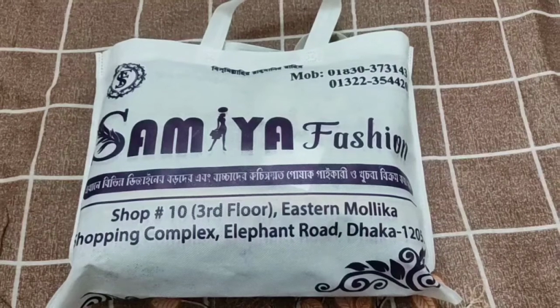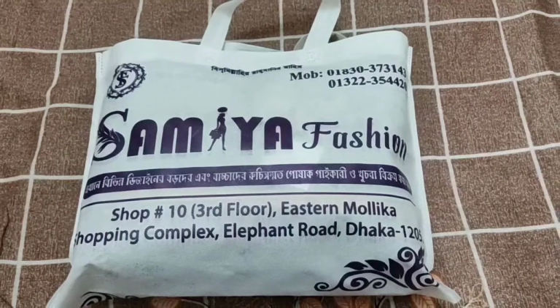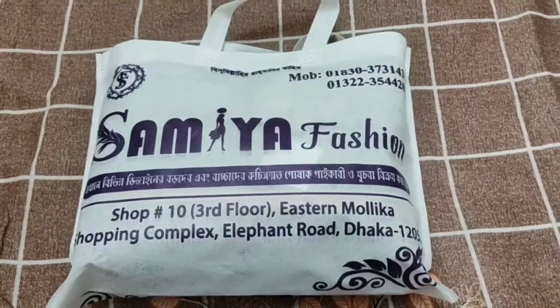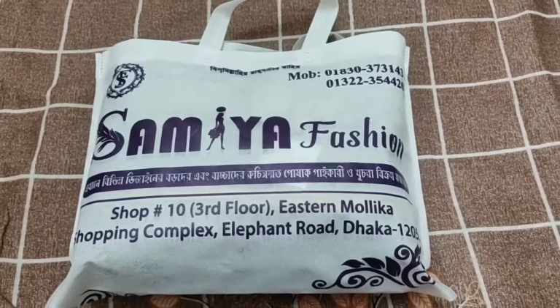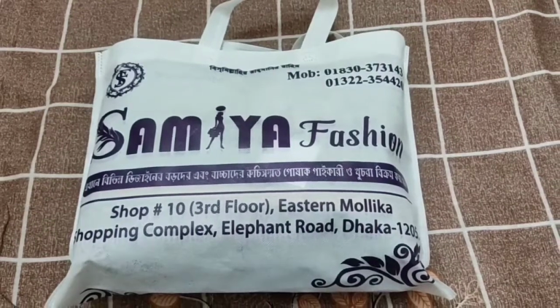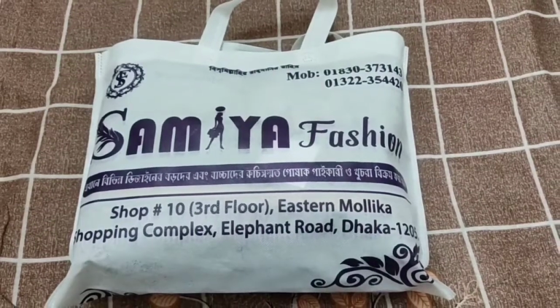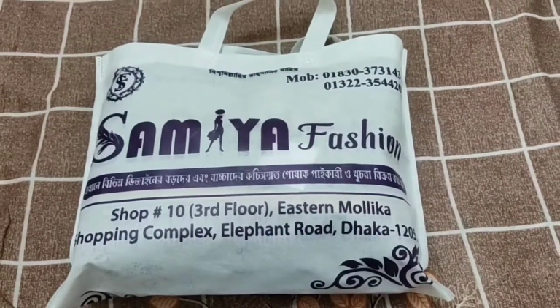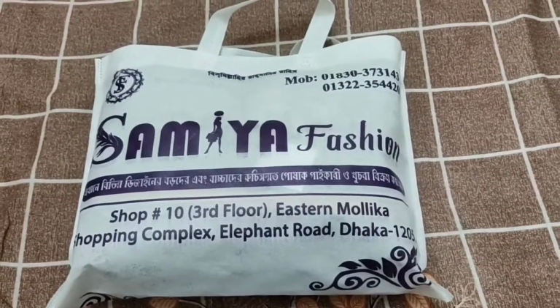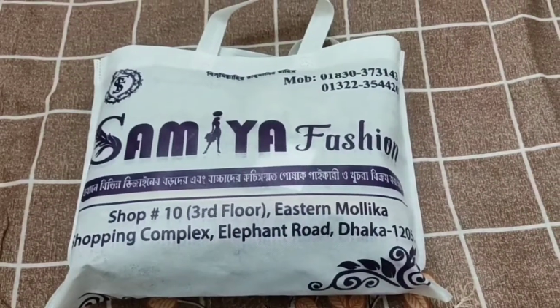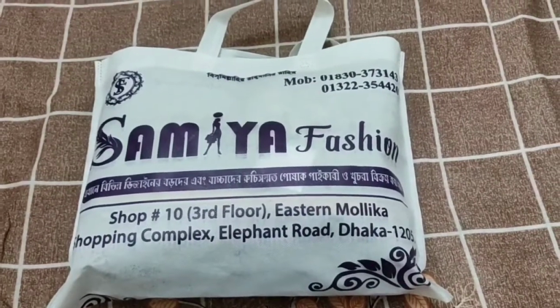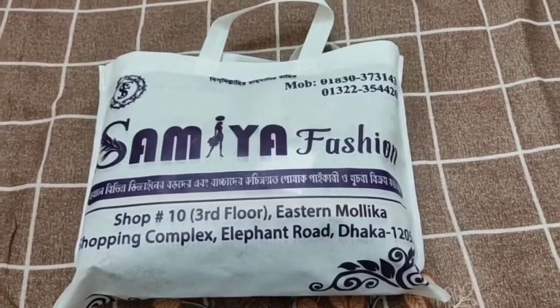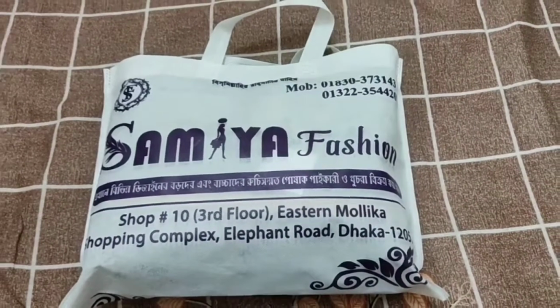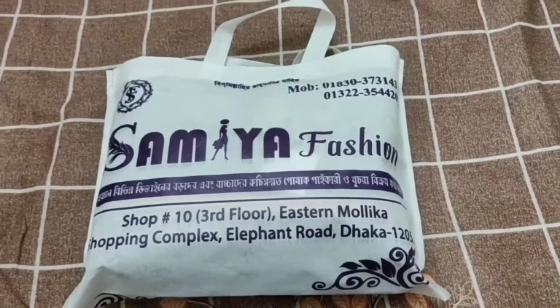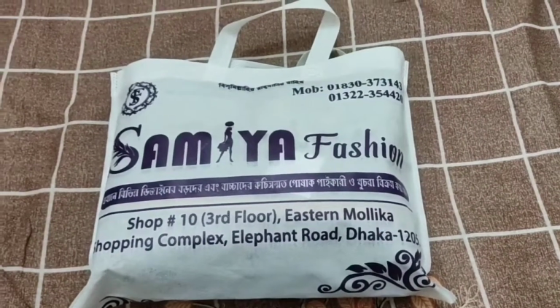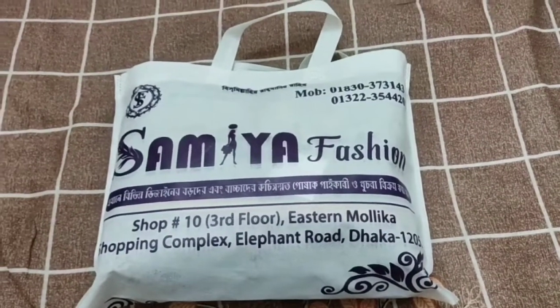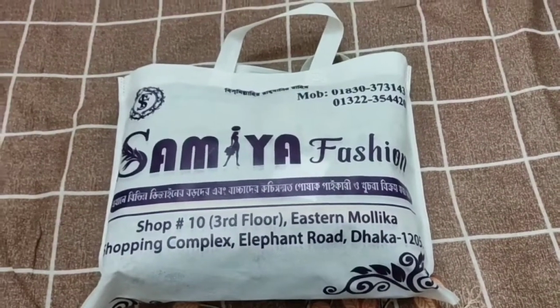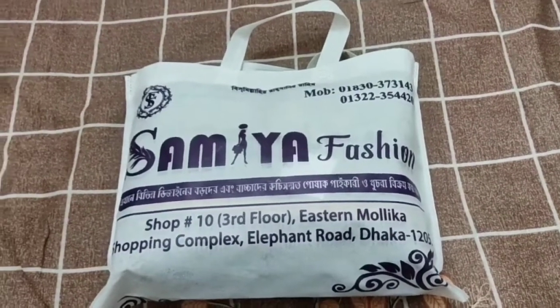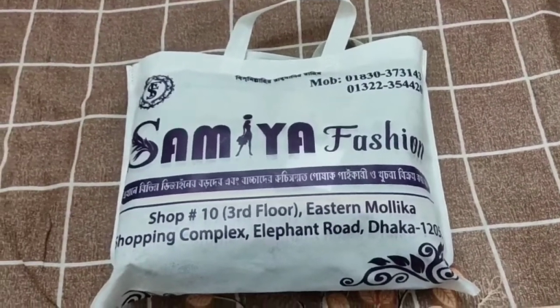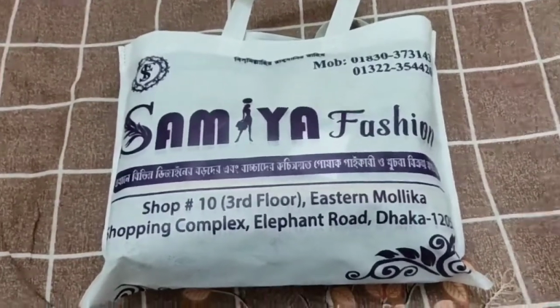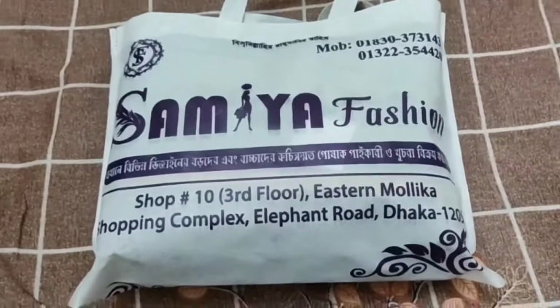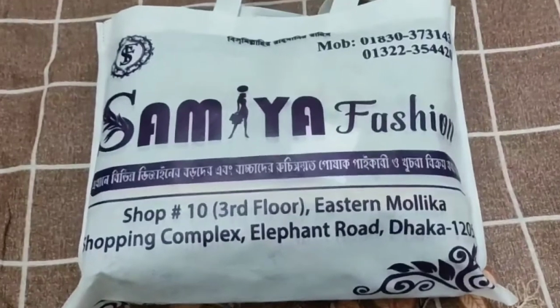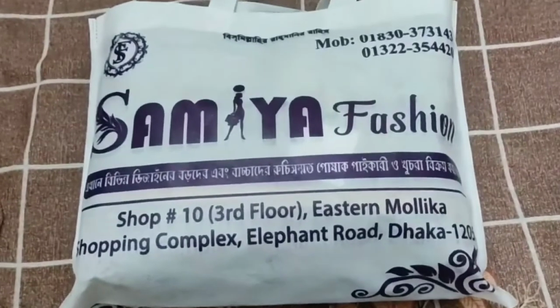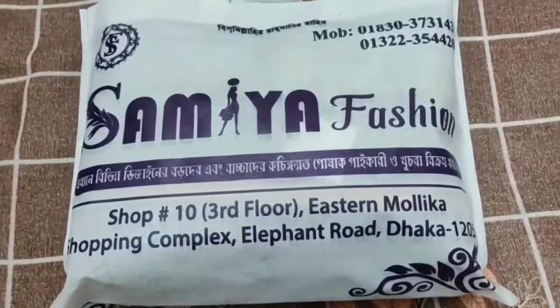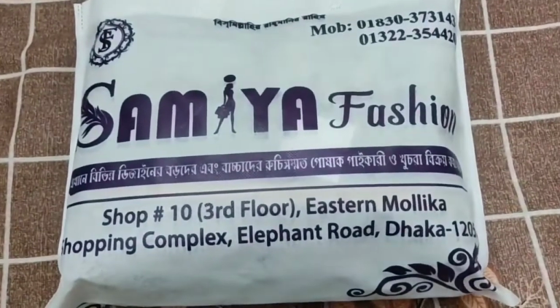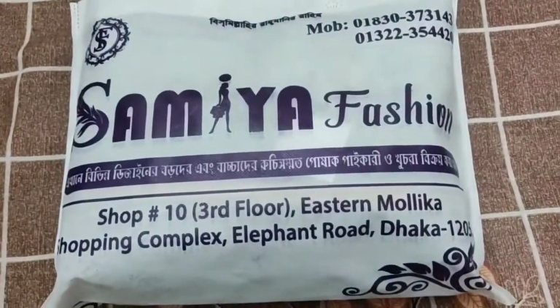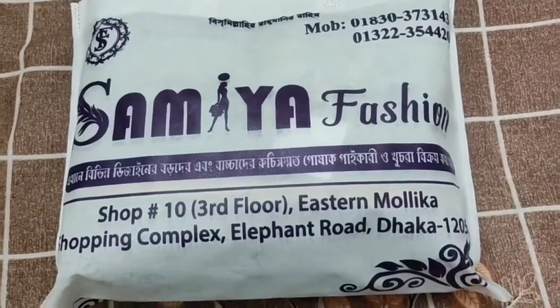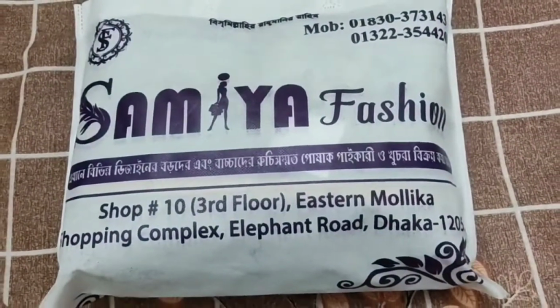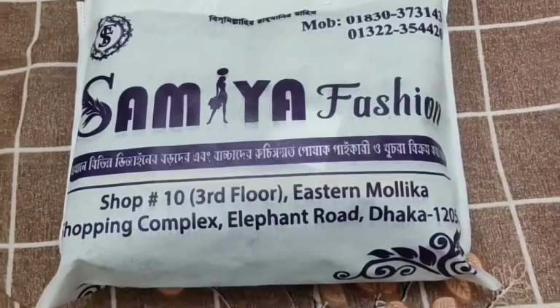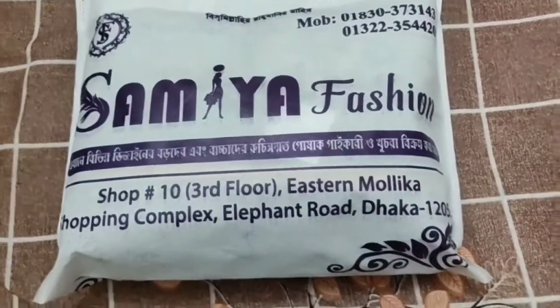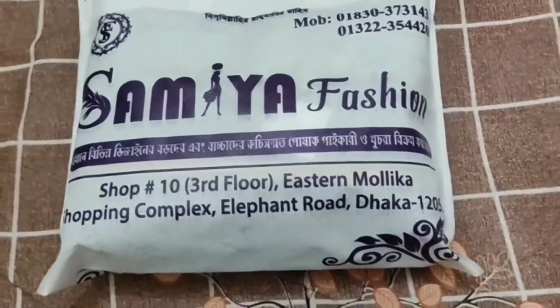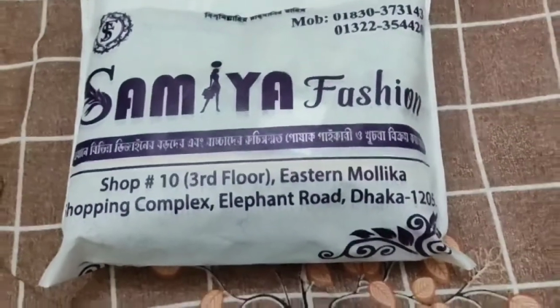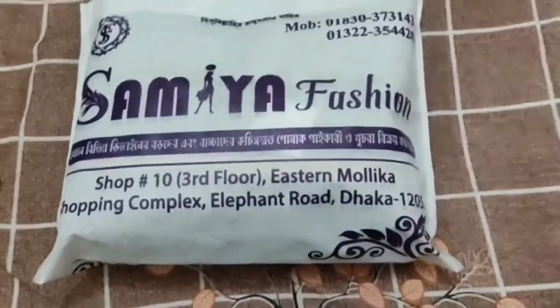Bismillahirrahmanirrahim. Hello everyone, assalamualaikum, welcome to my channel. I hope you are watching. Friends, I am with you today to share something.